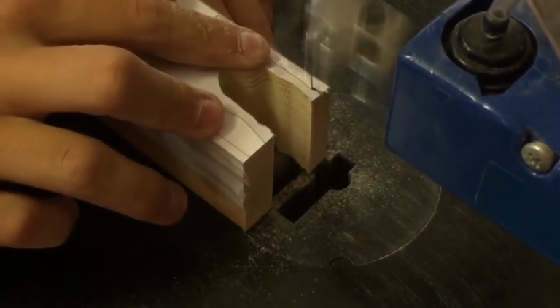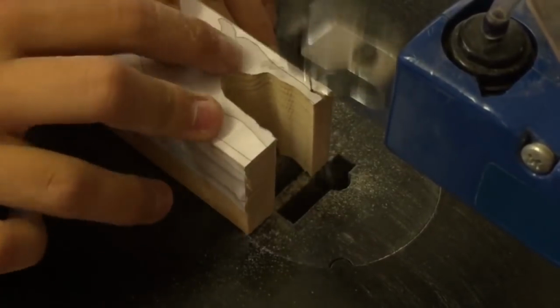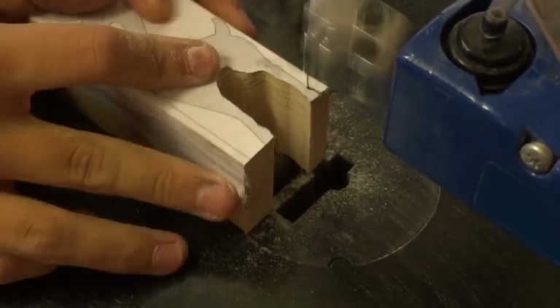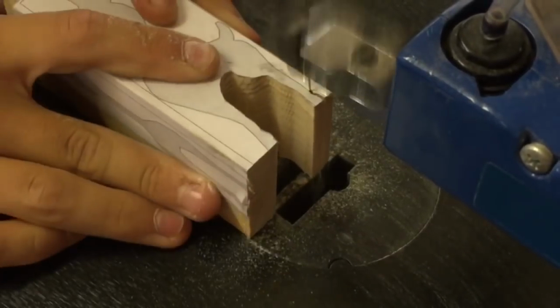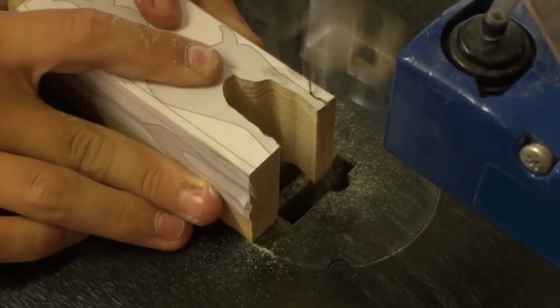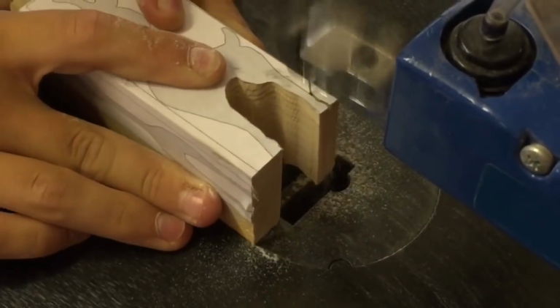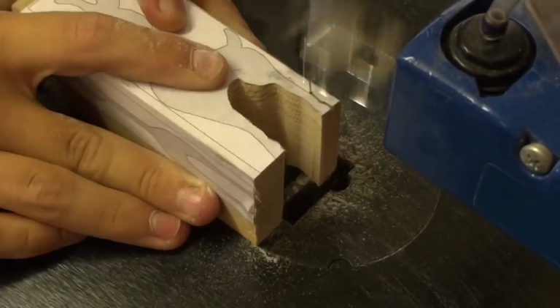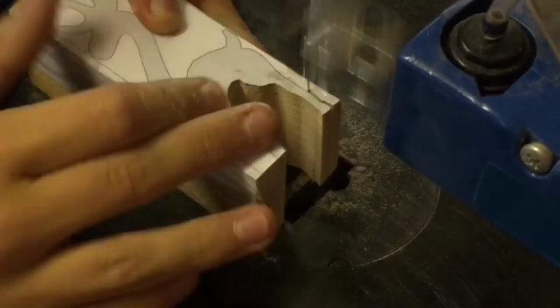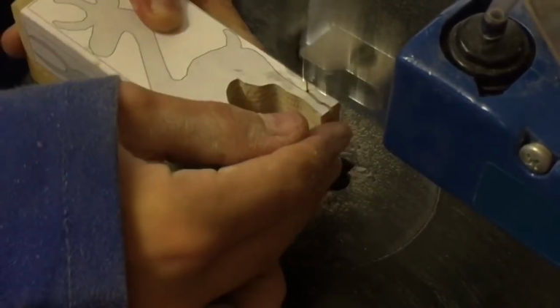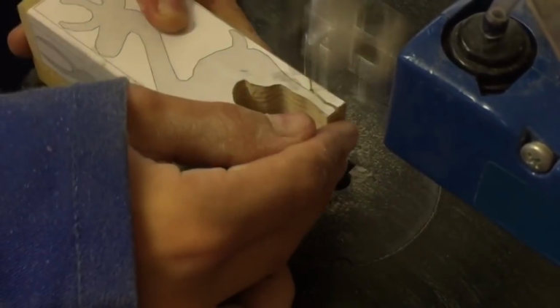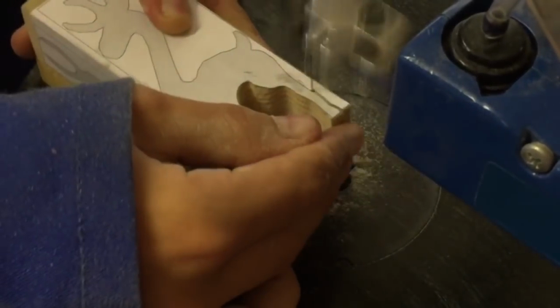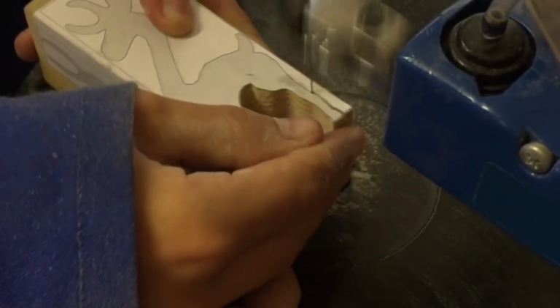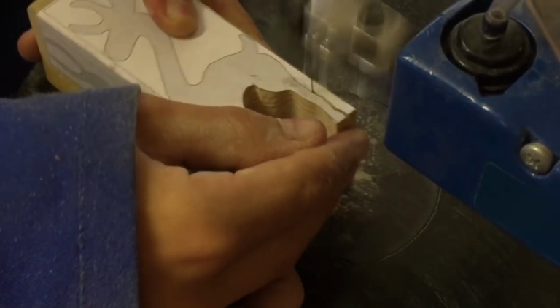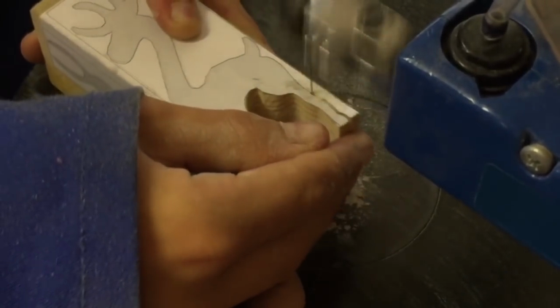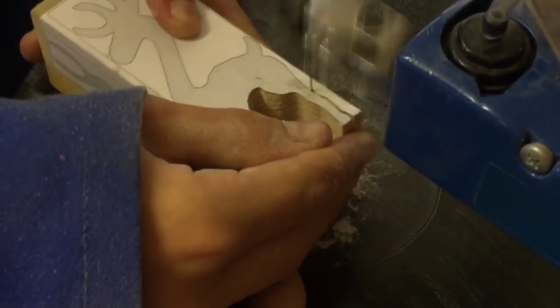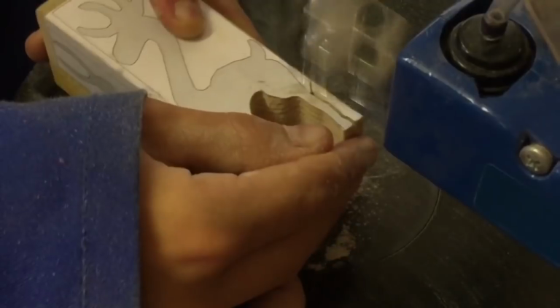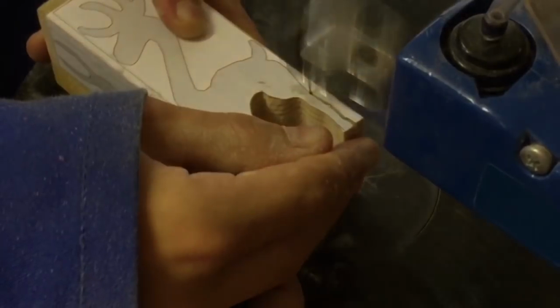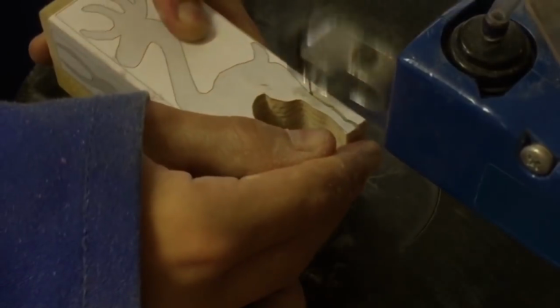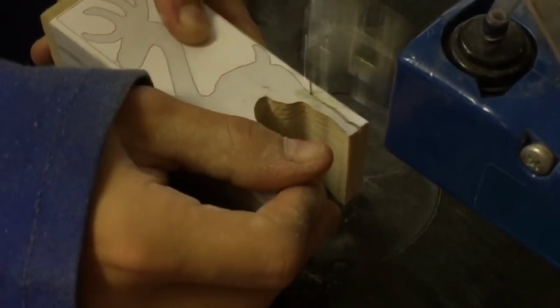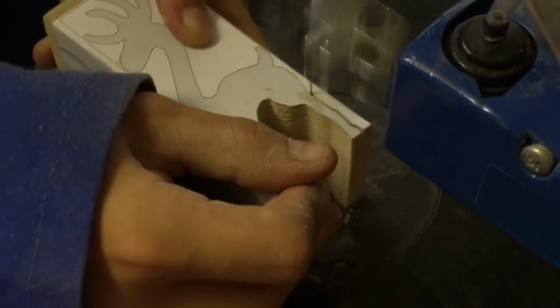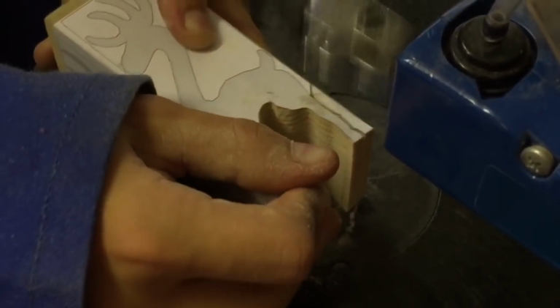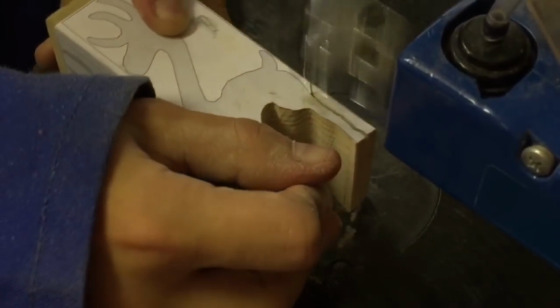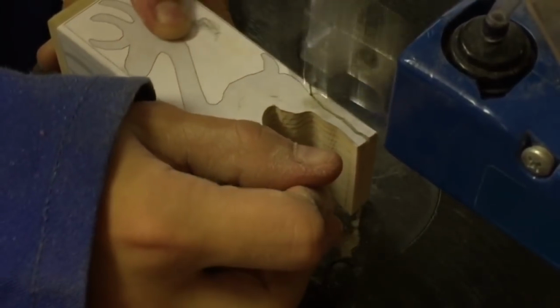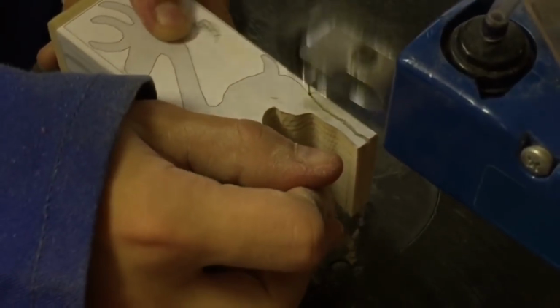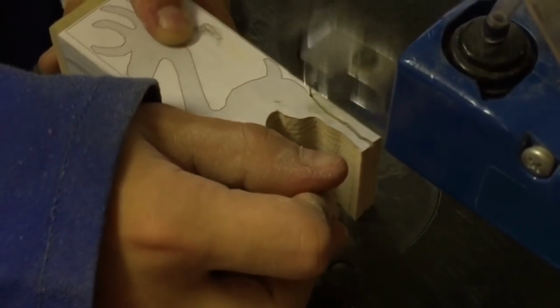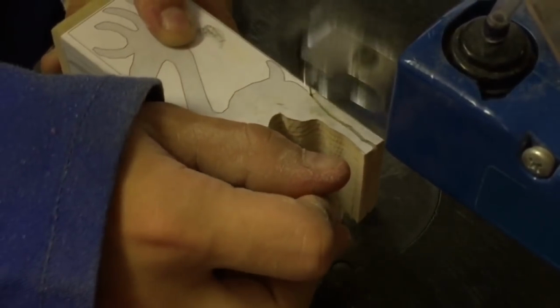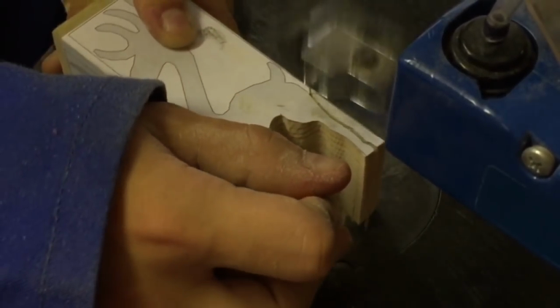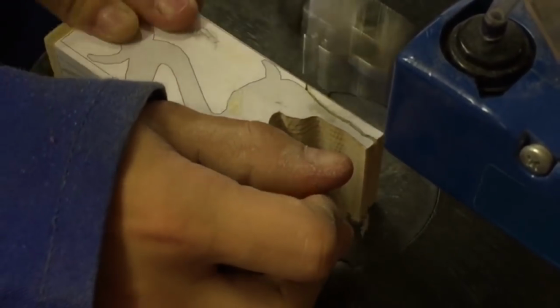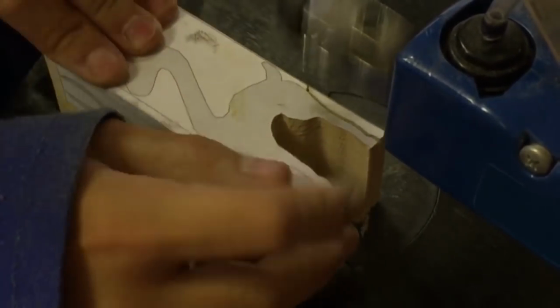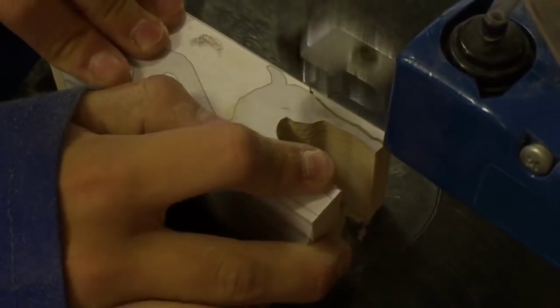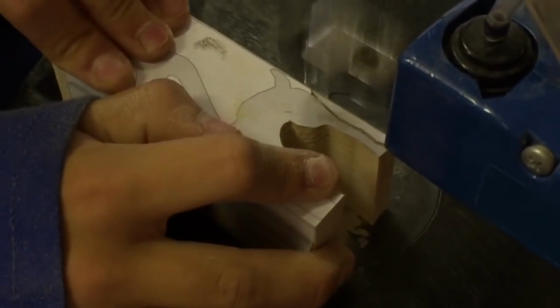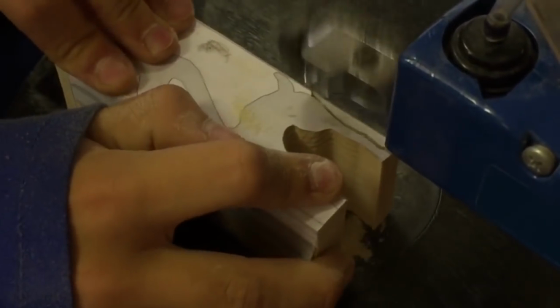For this project I'm using a number one spiral blade, which allows me to cut in all directions without moving the wood.